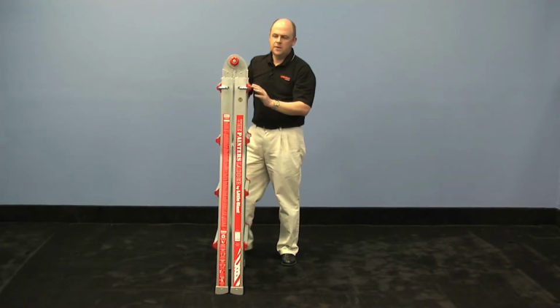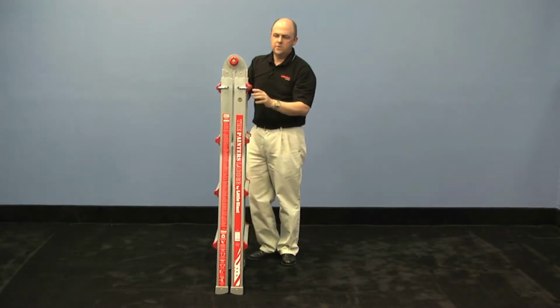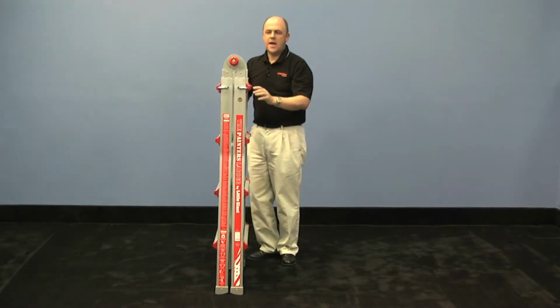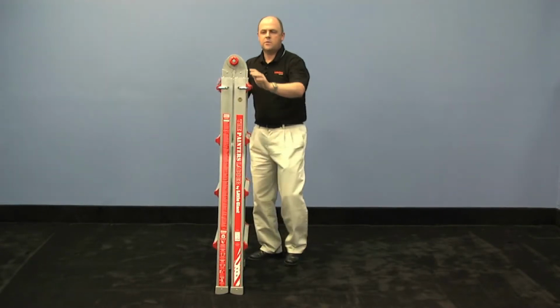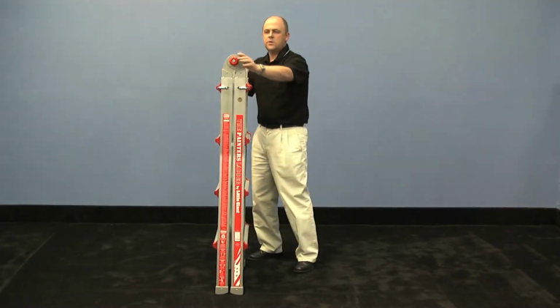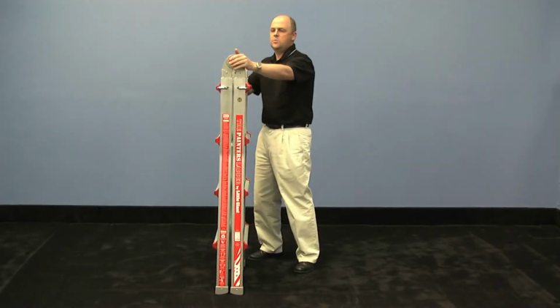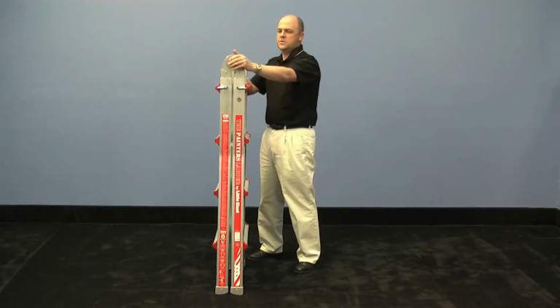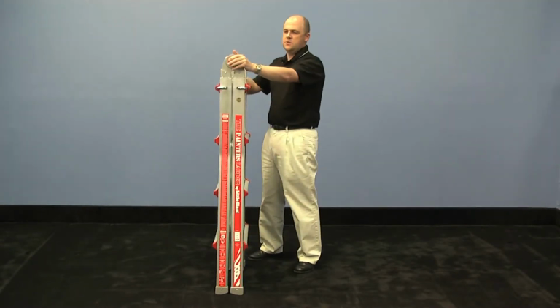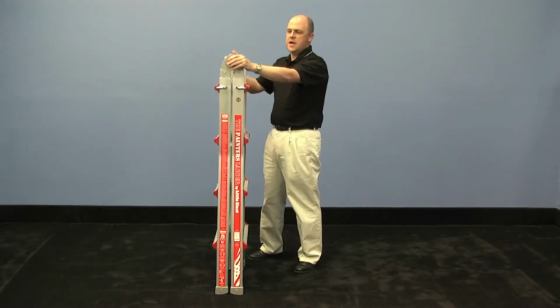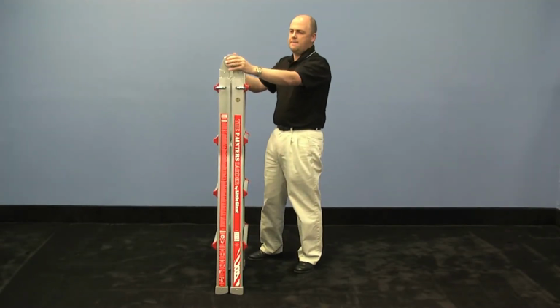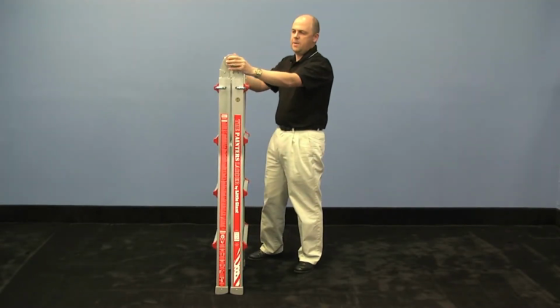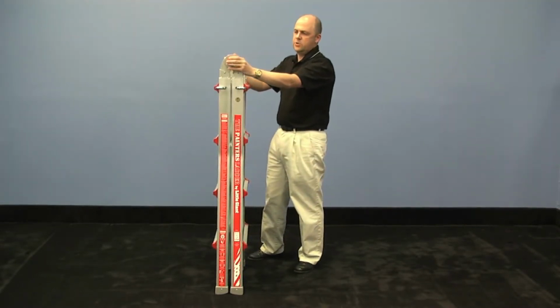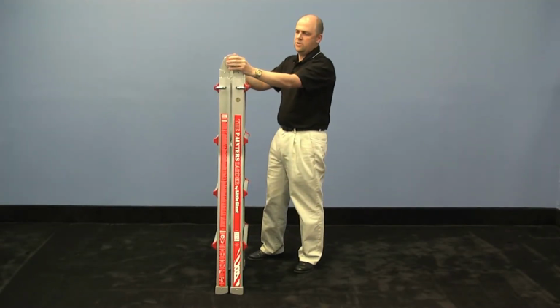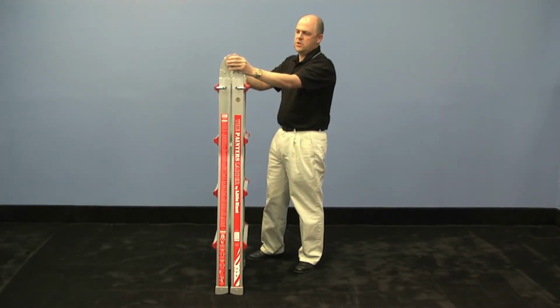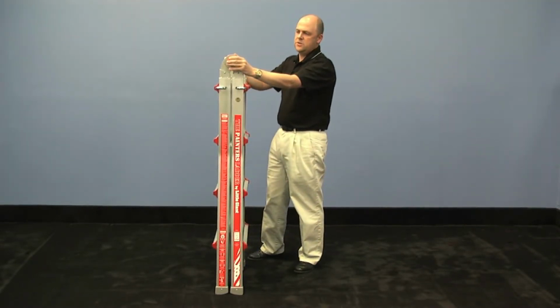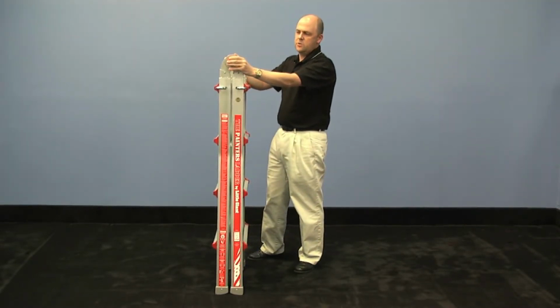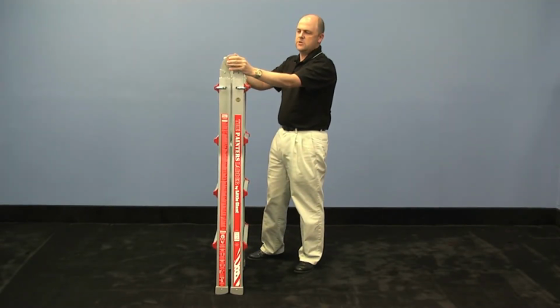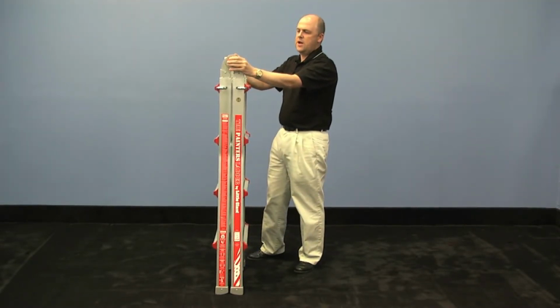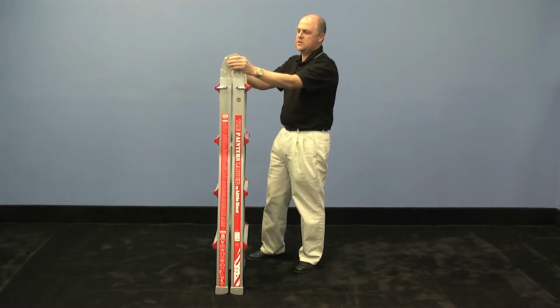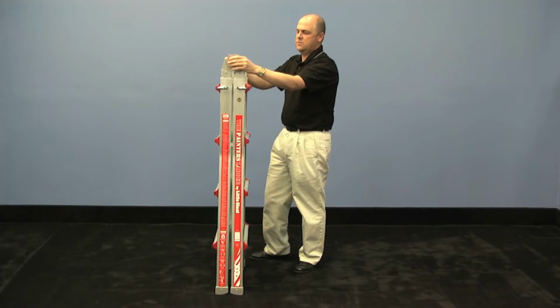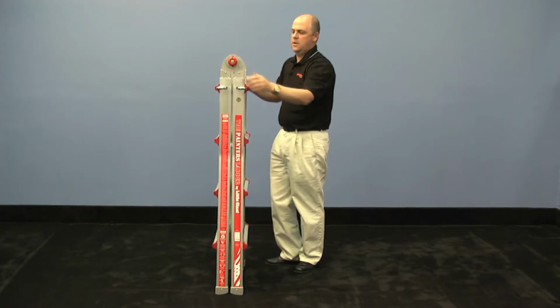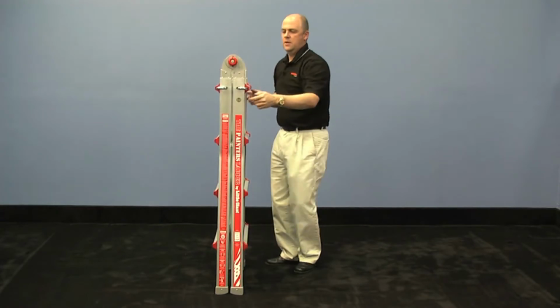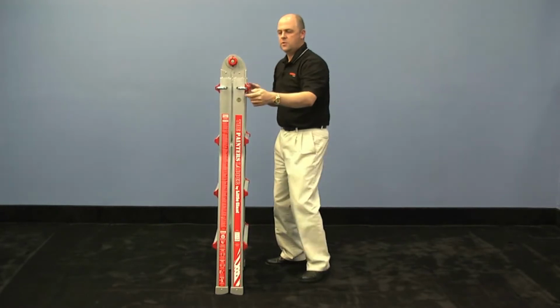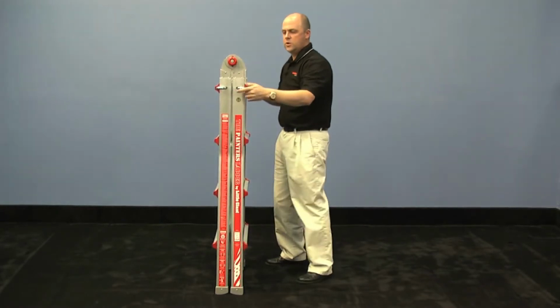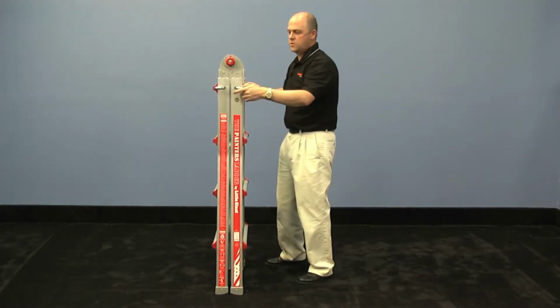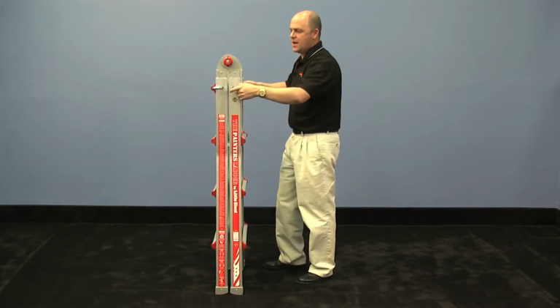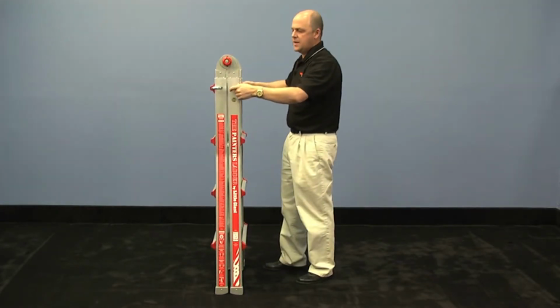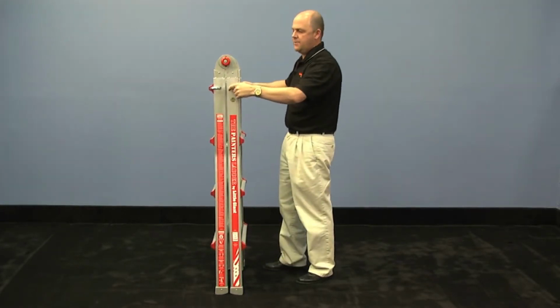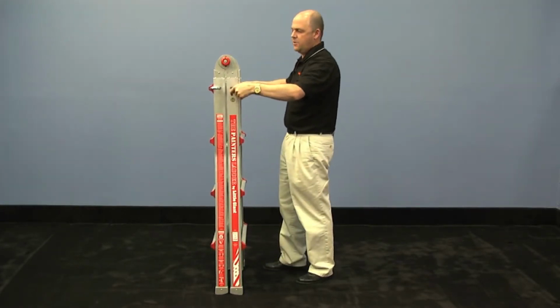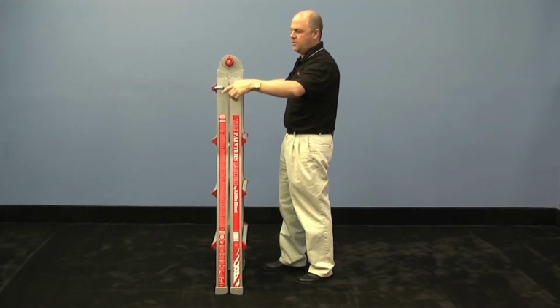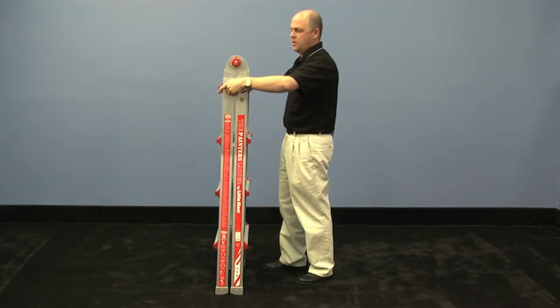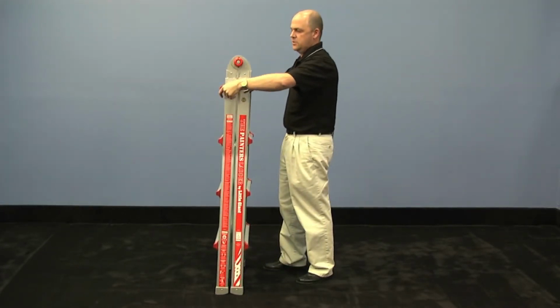To do that, you release your pins here at the top by pushing those in. These are your hinge locks. Then you'll release your lock tabs here on the rungs.